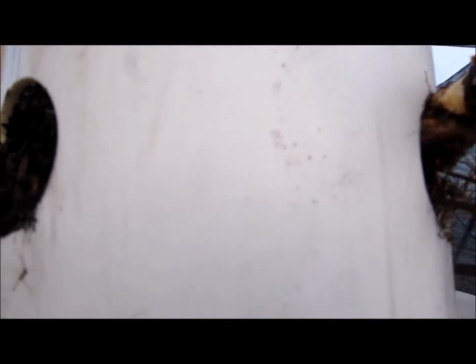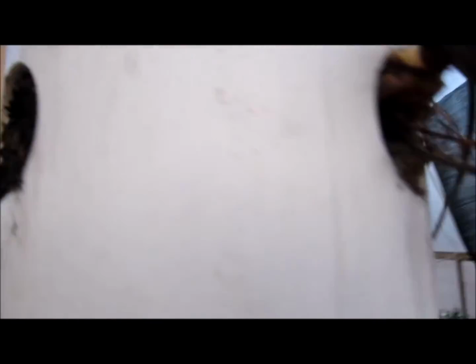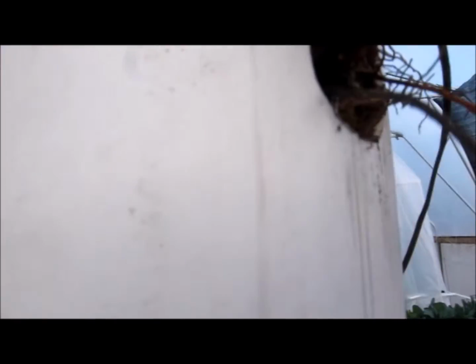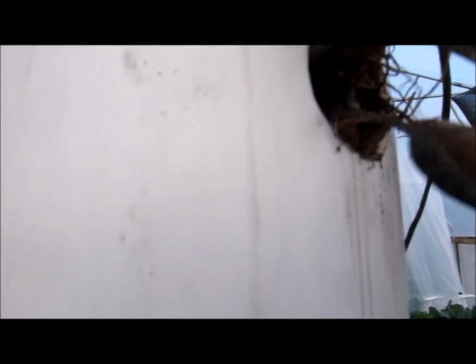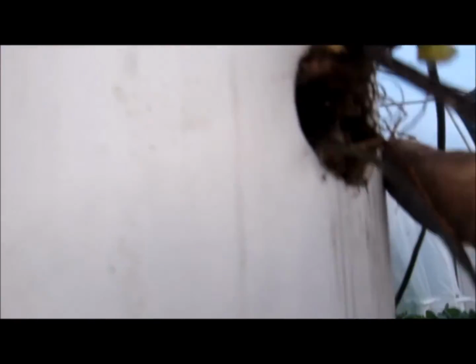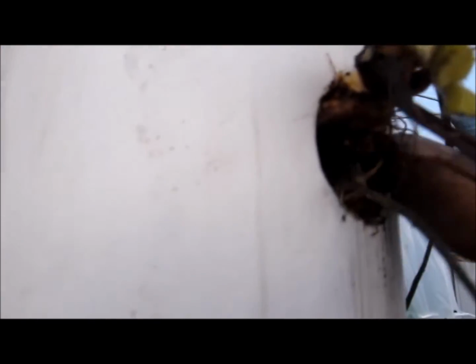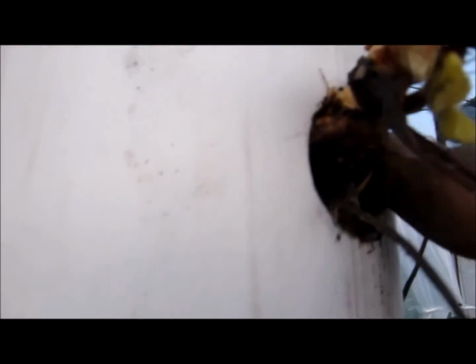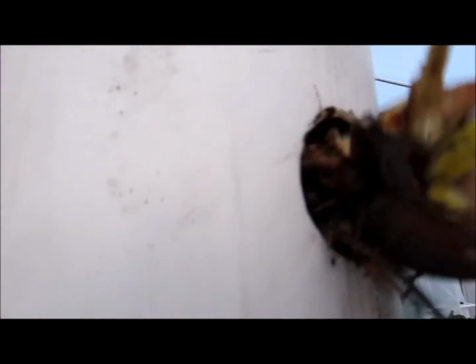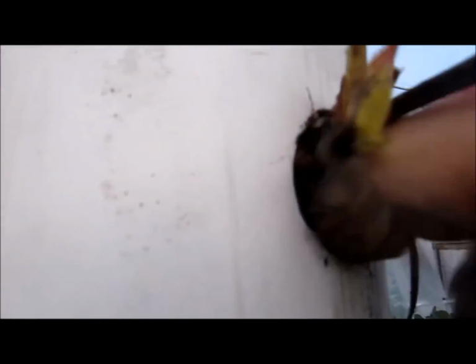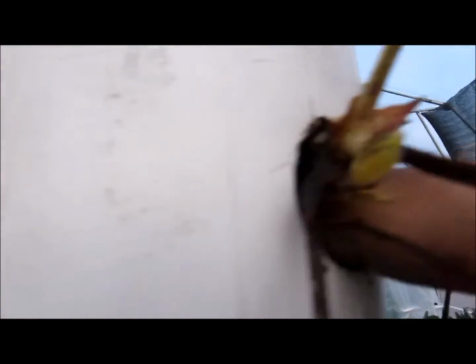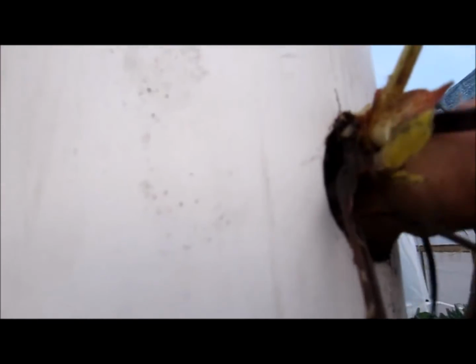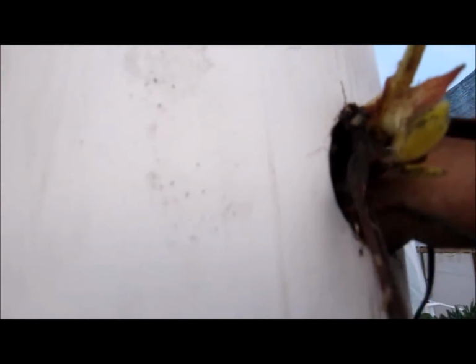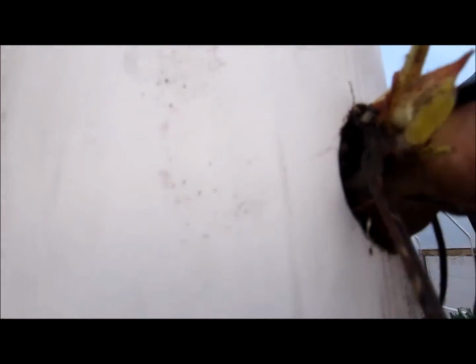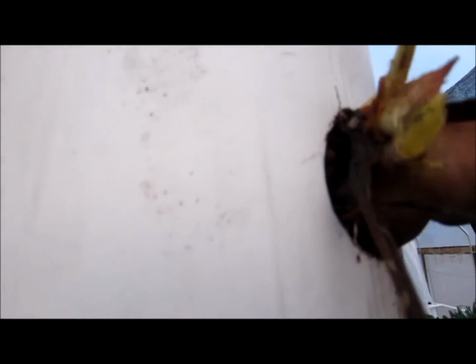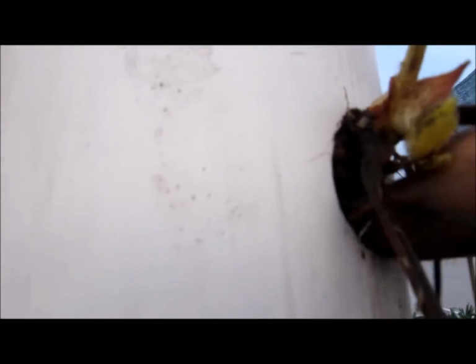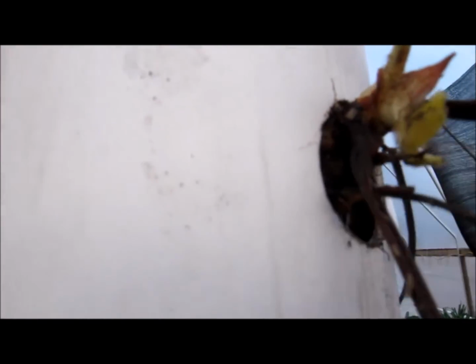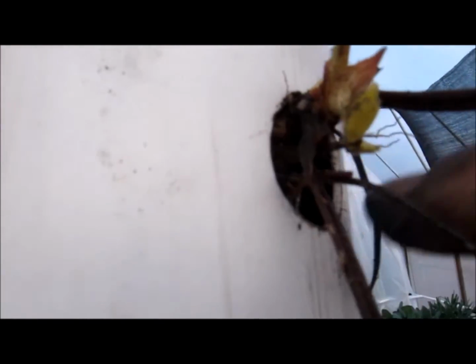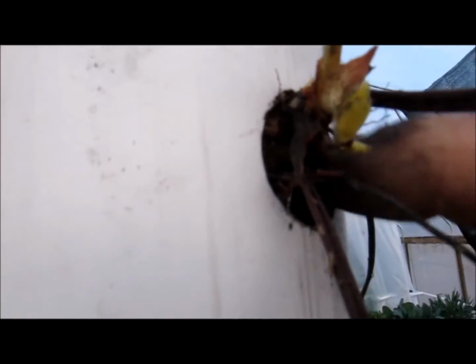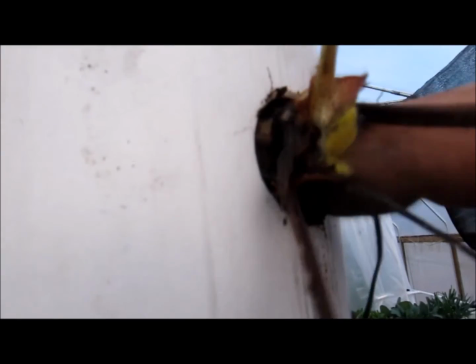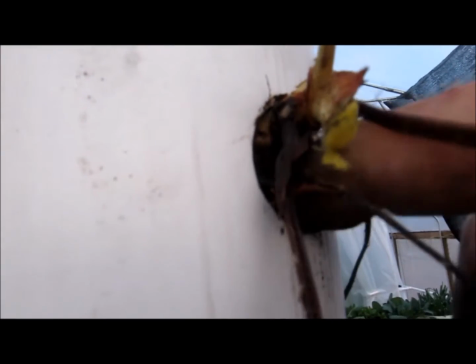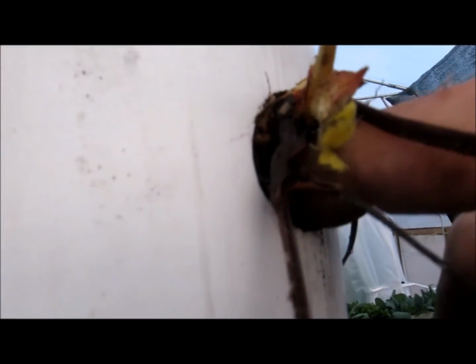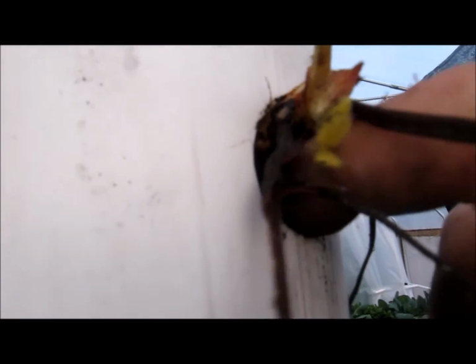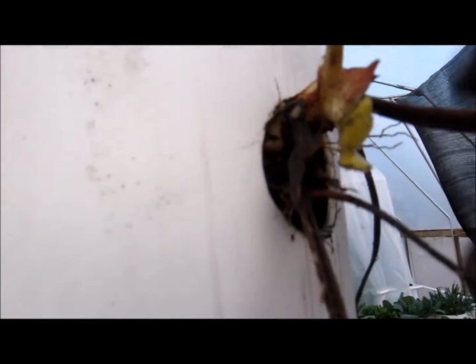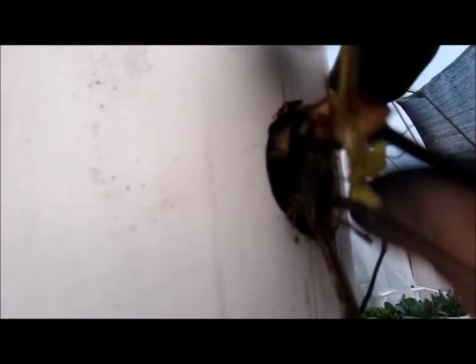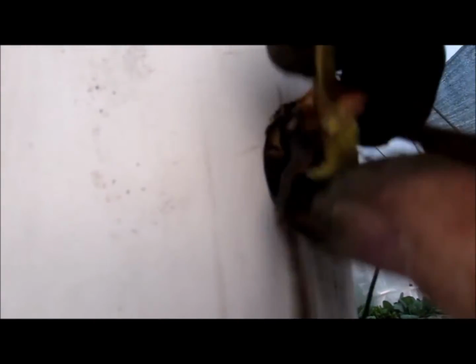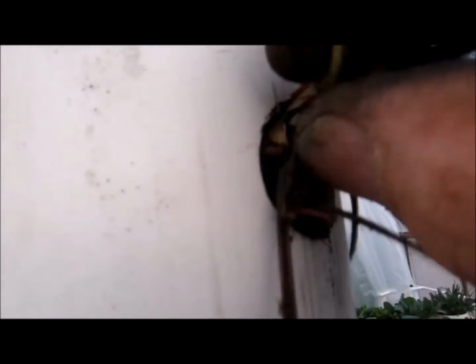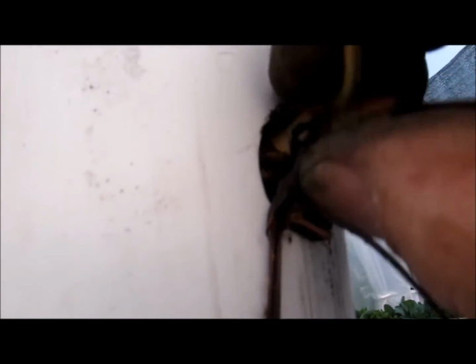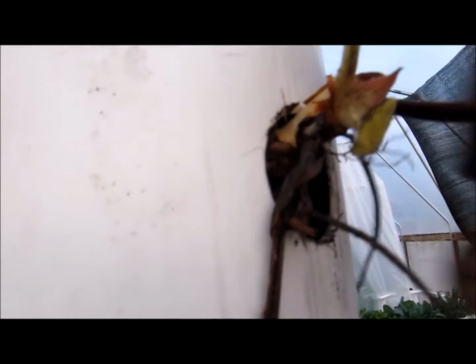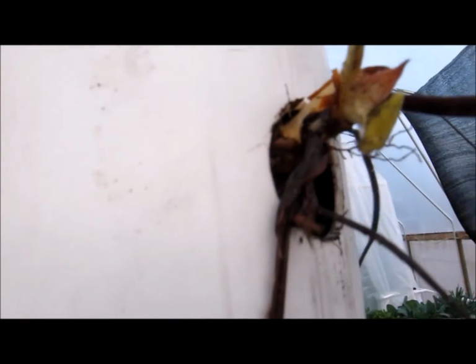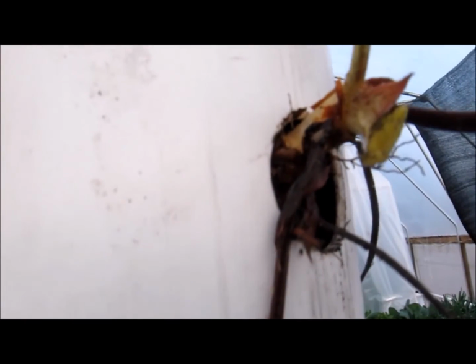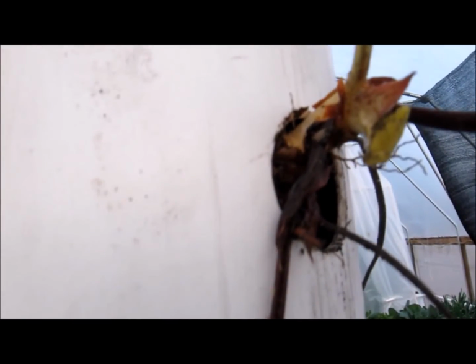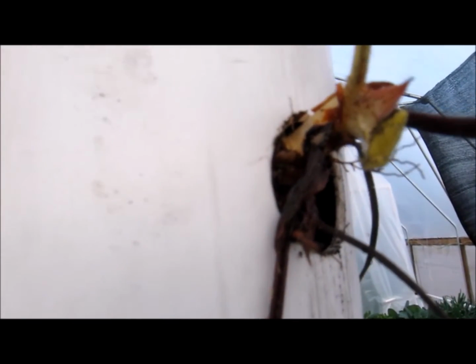There's a little bit of a gap here, and then I just backfill that with a little bit of soil. You can see the crown sticking out.